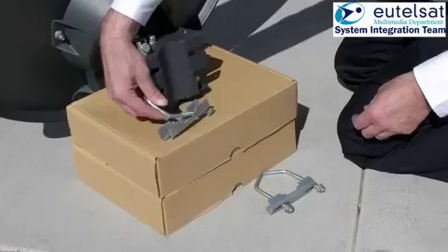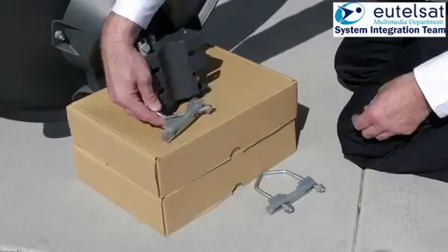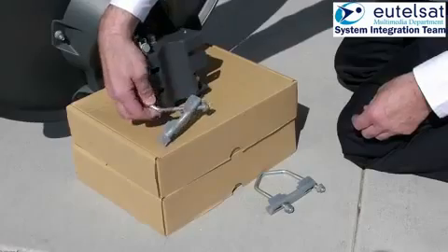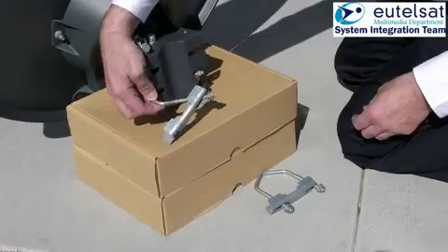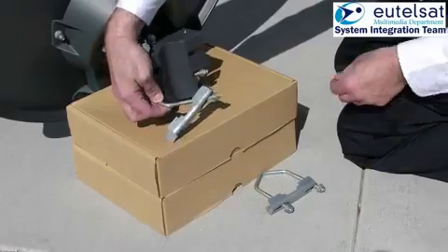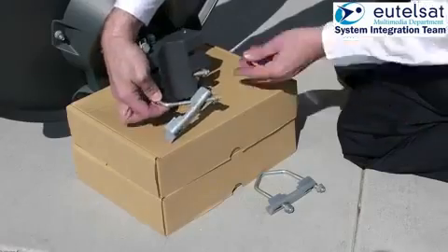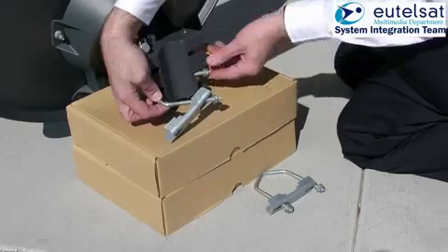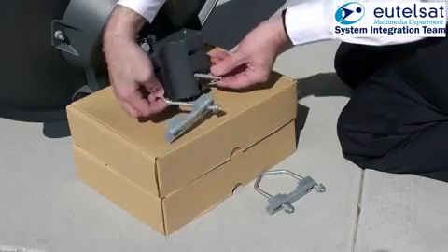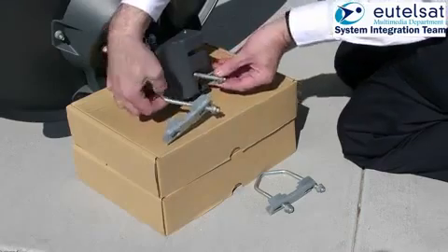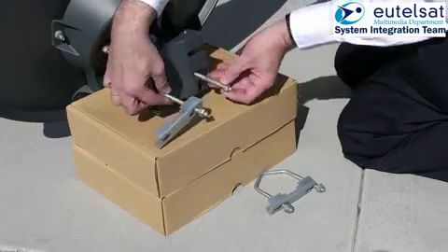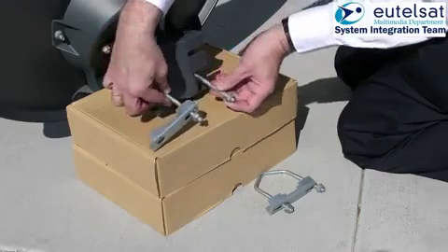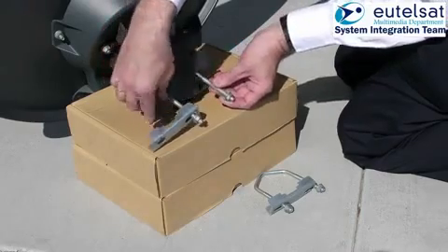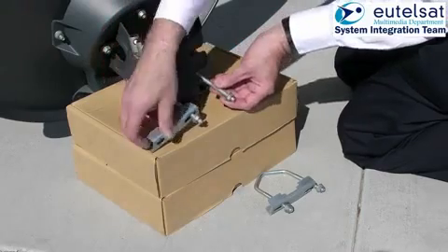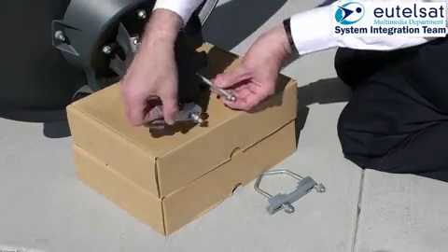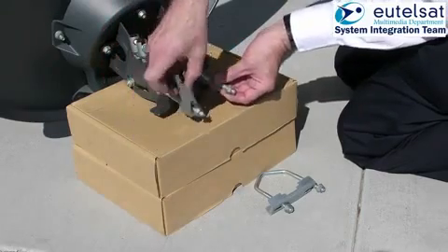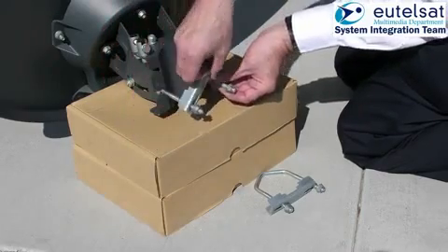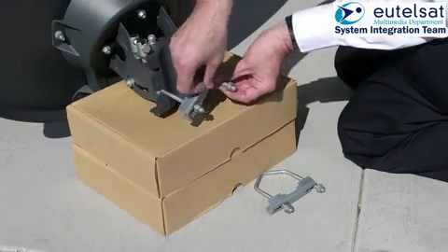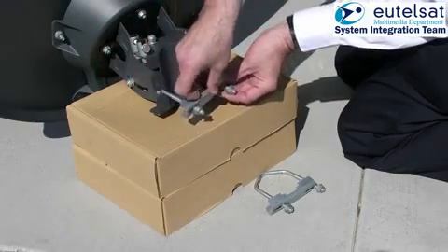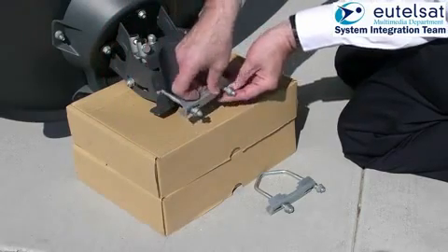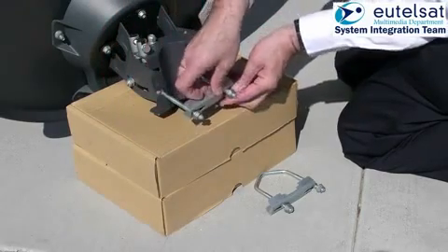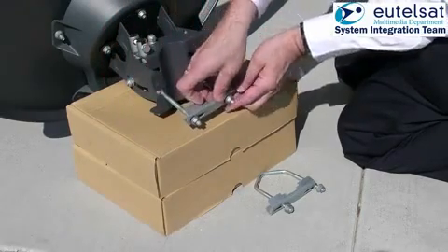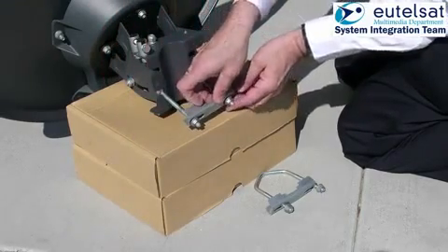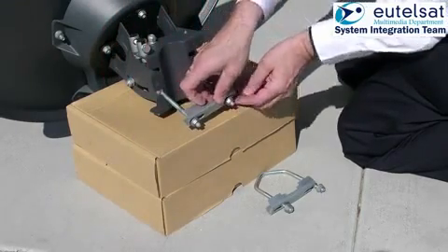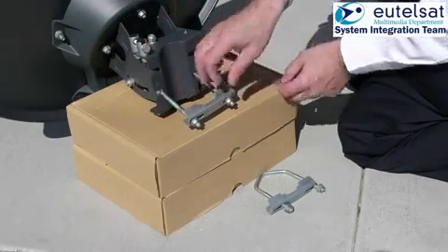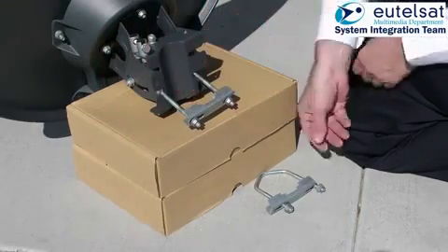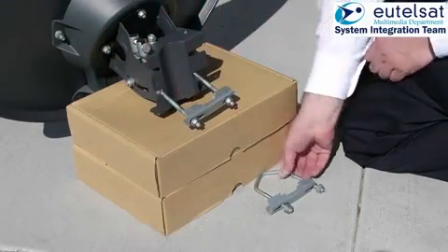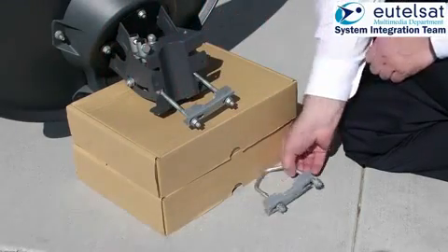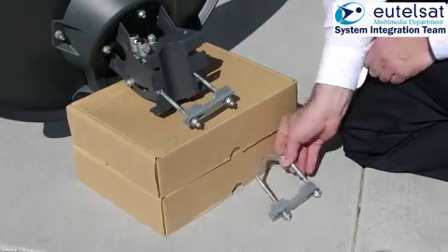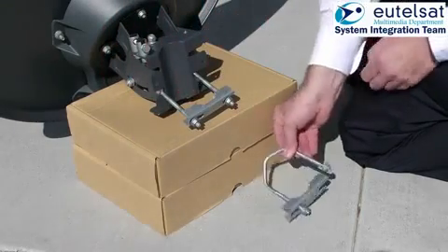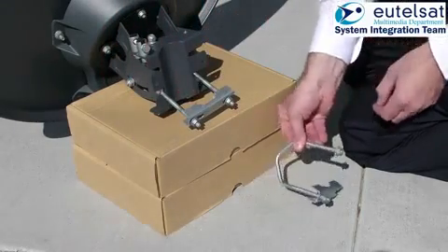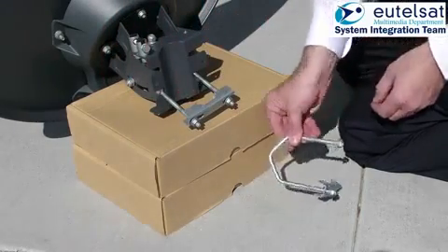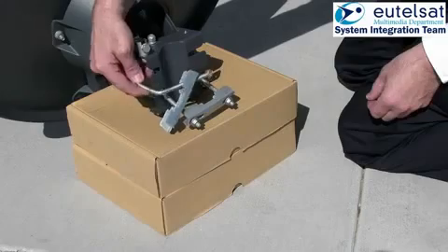The next step is to mount the mast clamps of the antenna onto the azimuth and elevation mount. The clamps are identical.